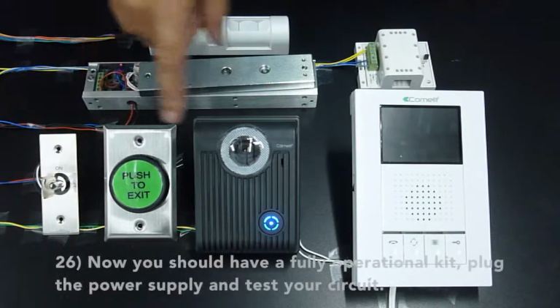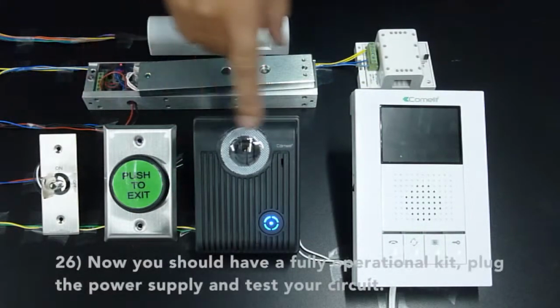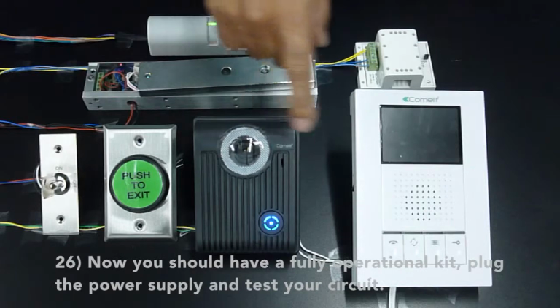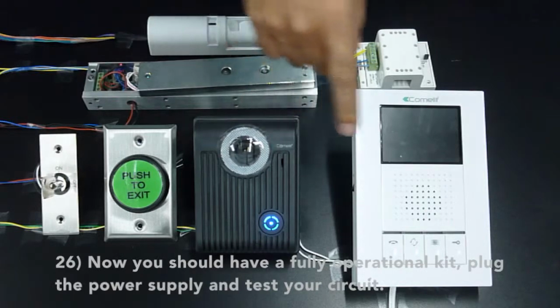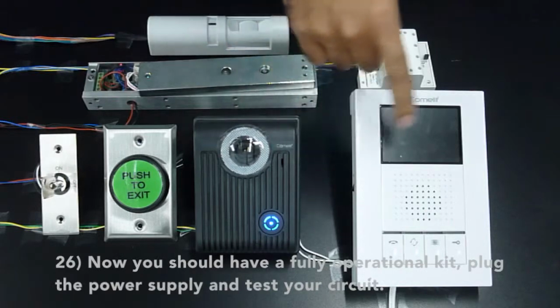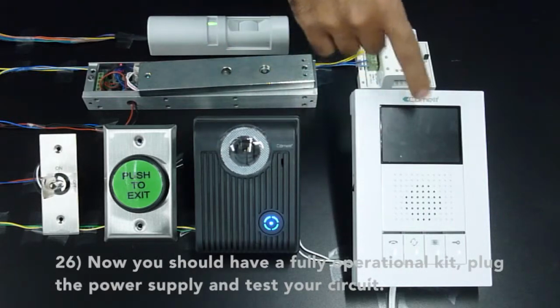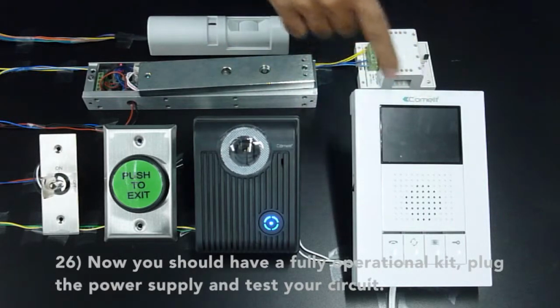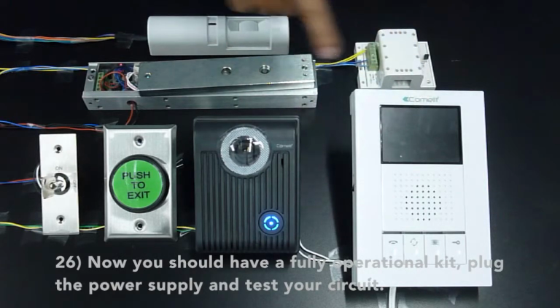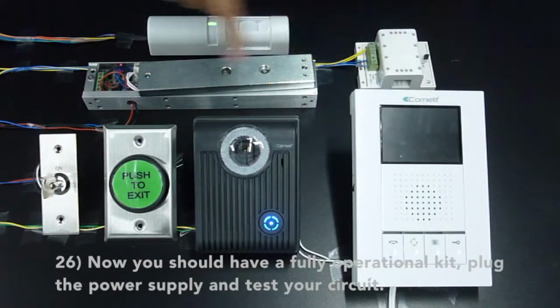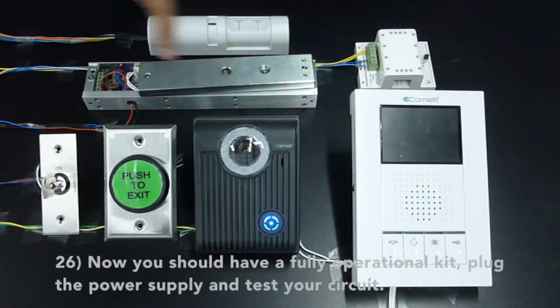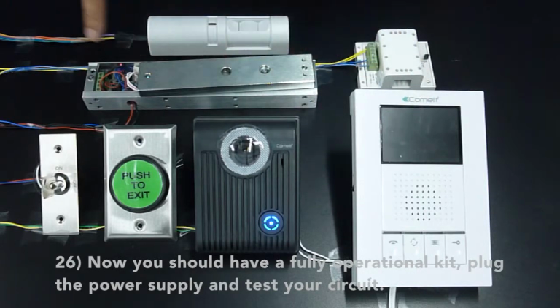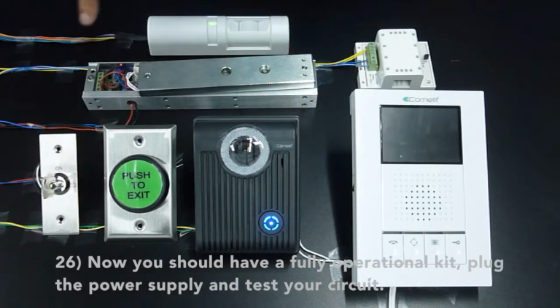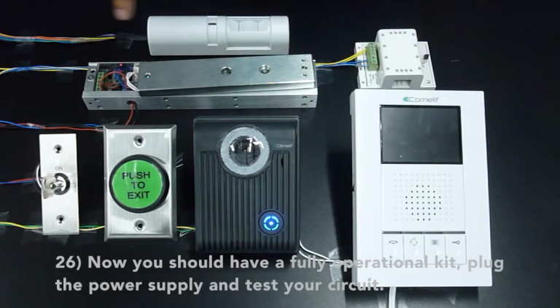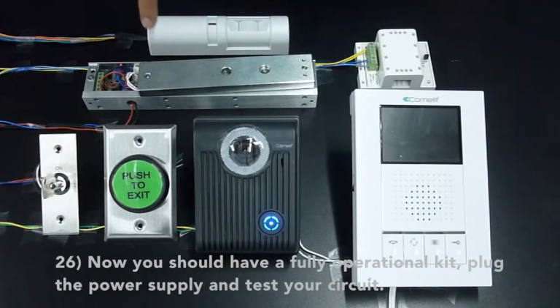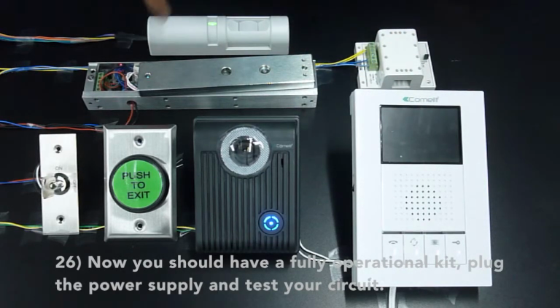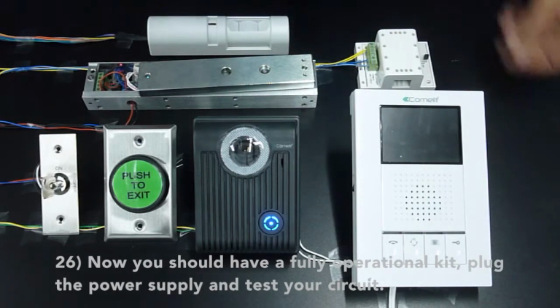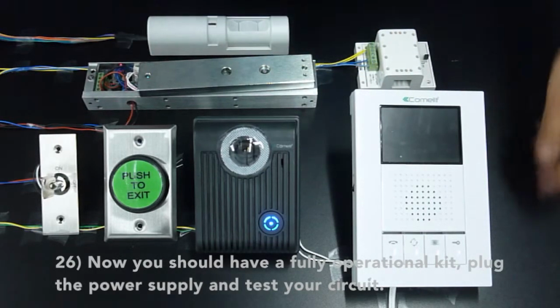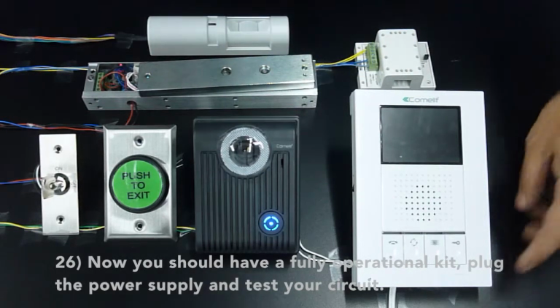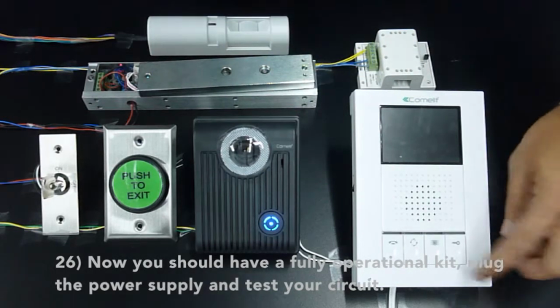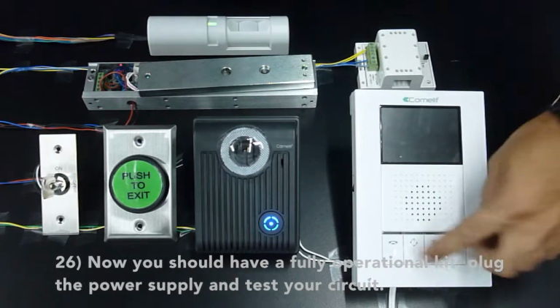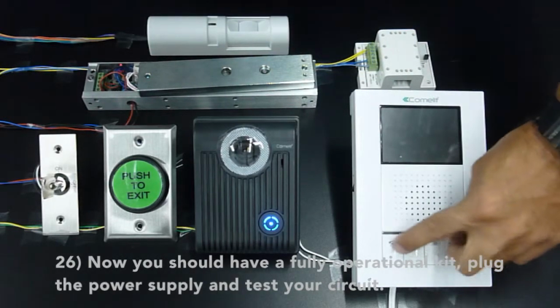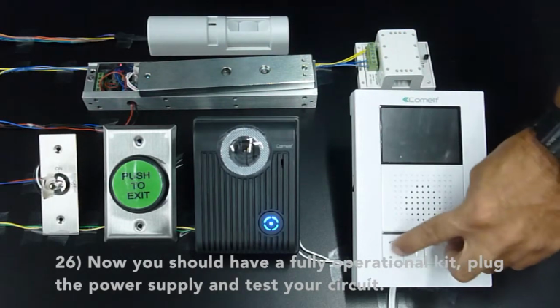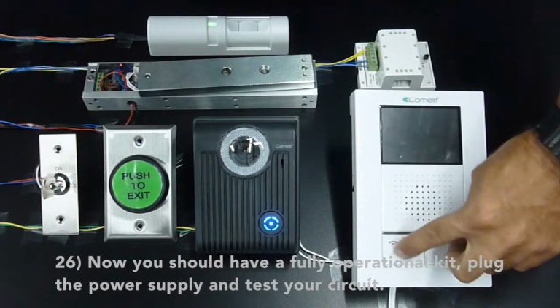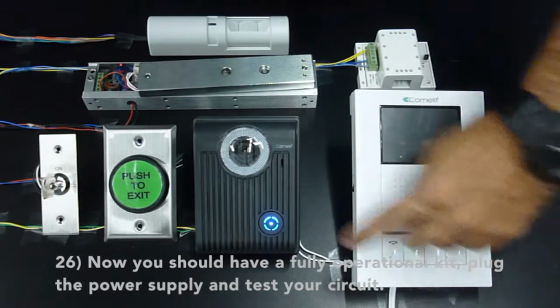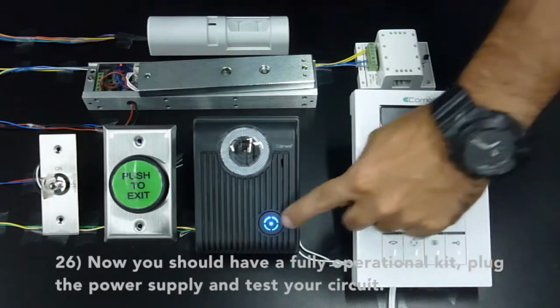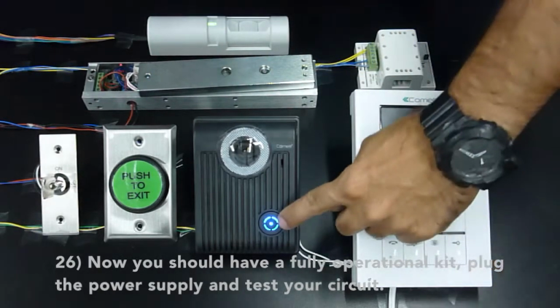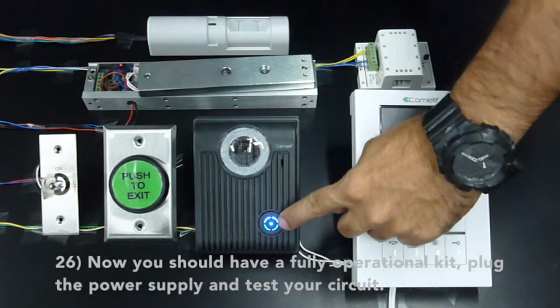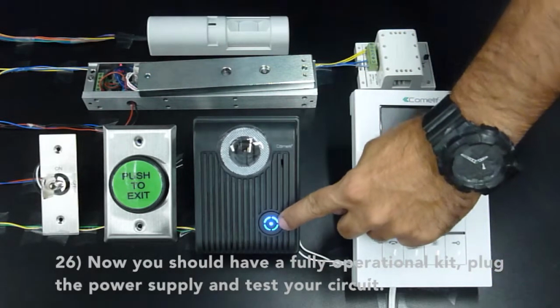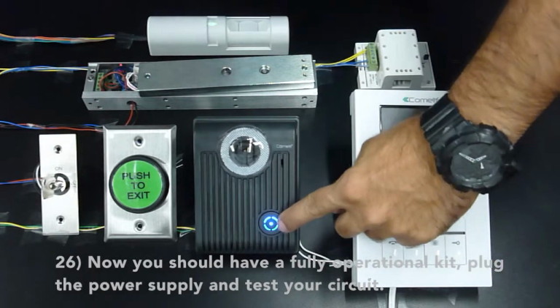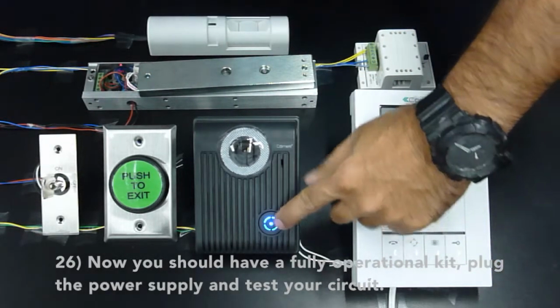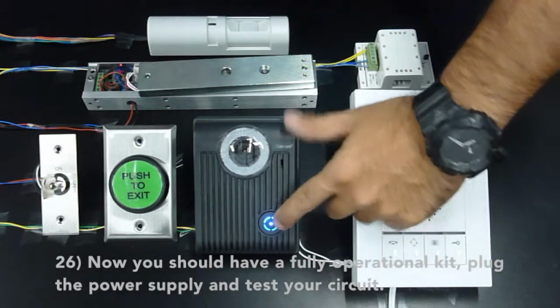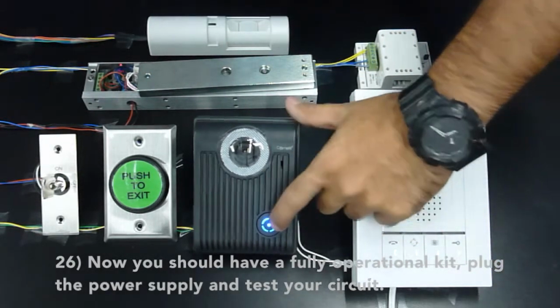Now you should have a fully operational kit. Plug in the power supplies and test your circuit.